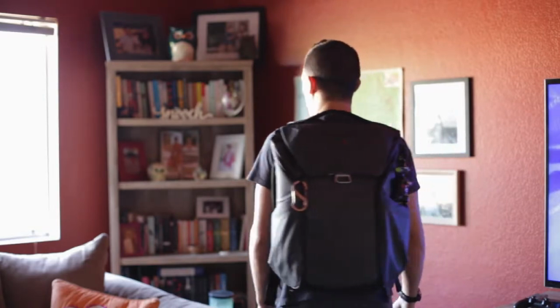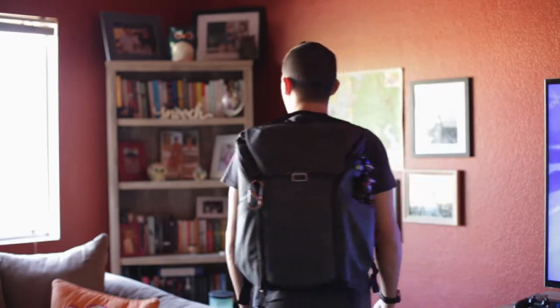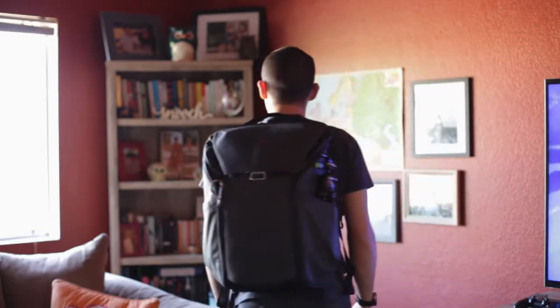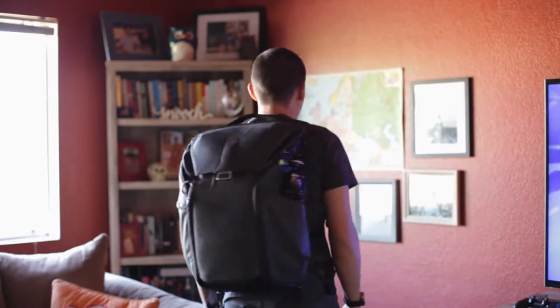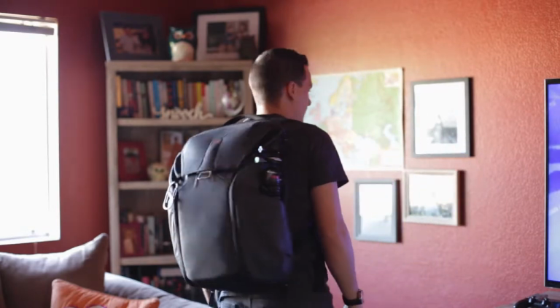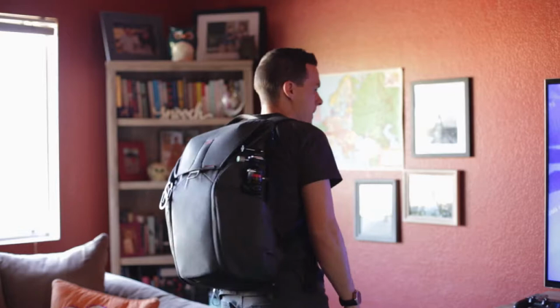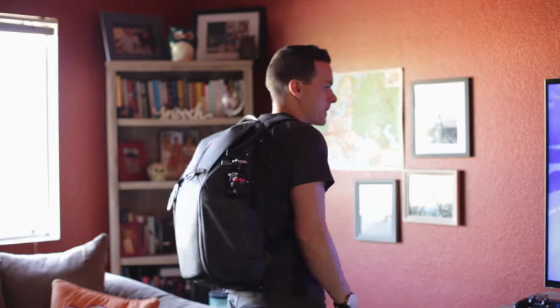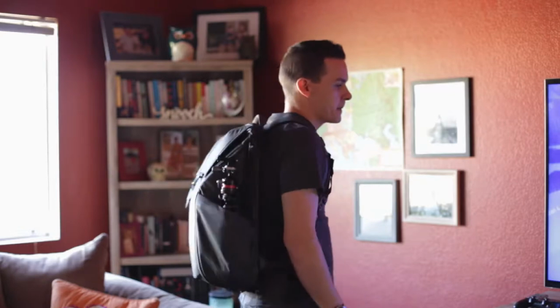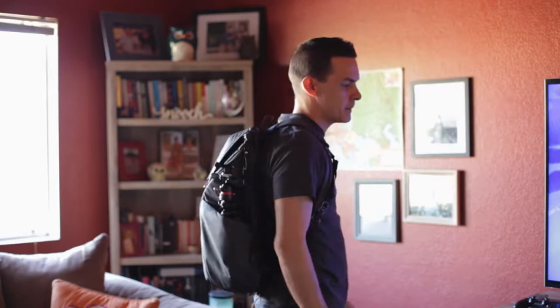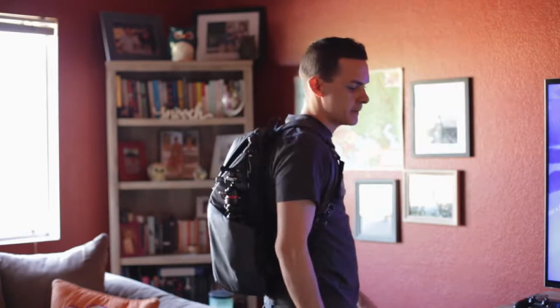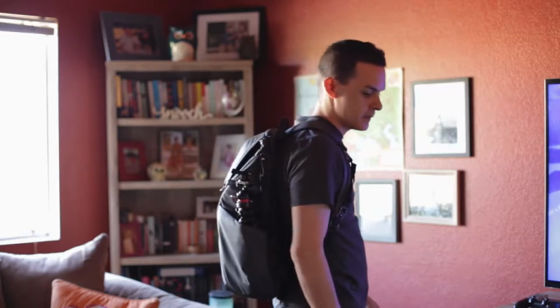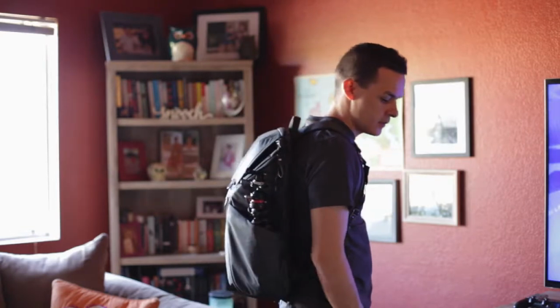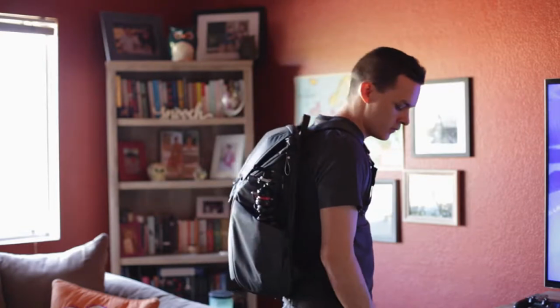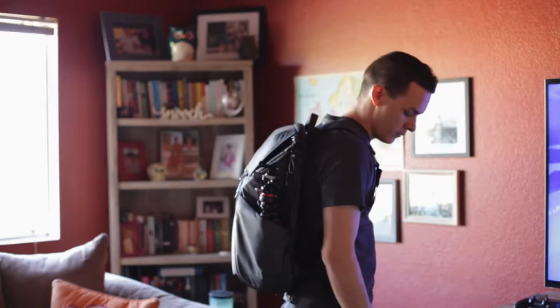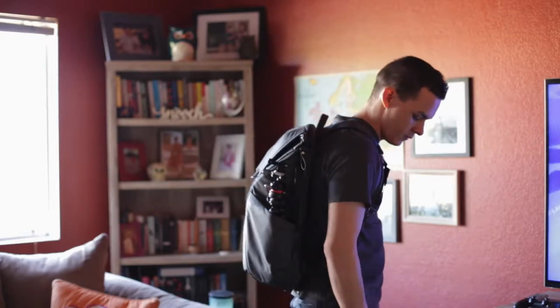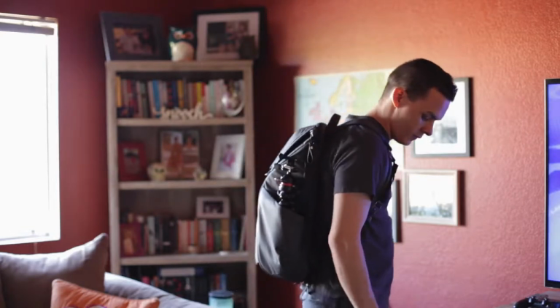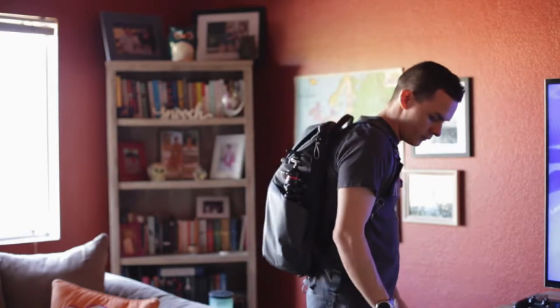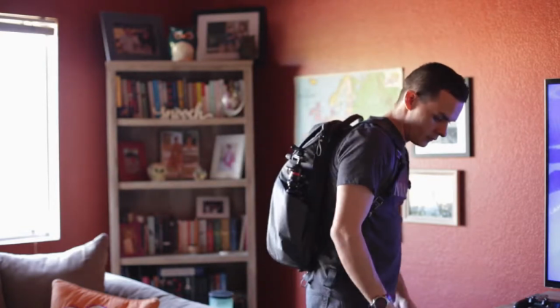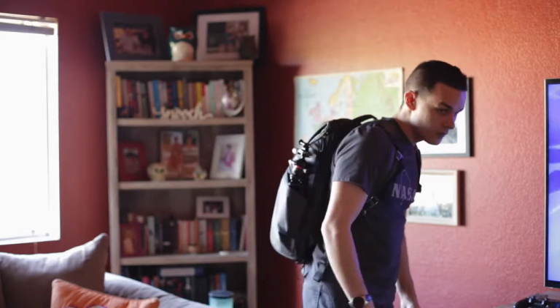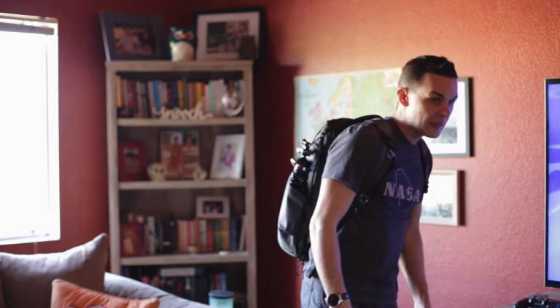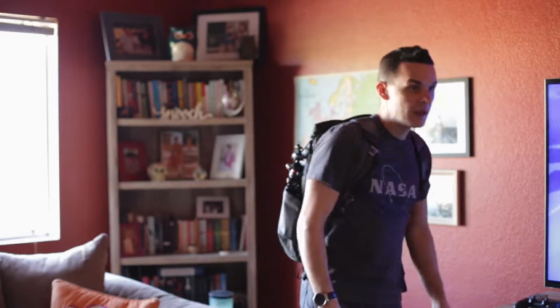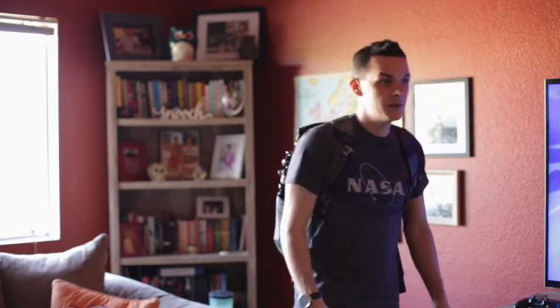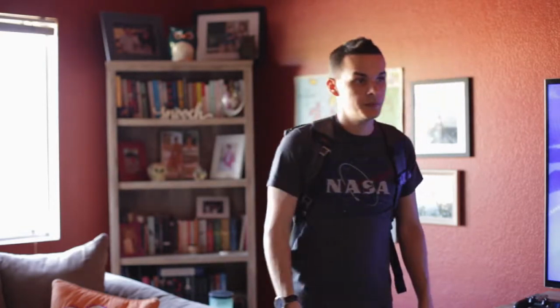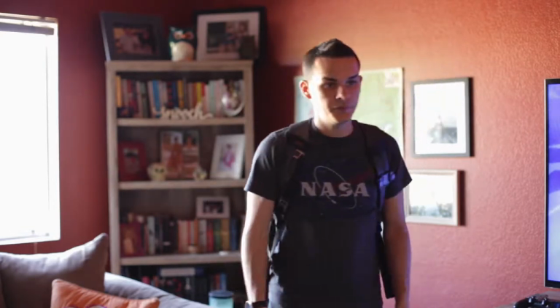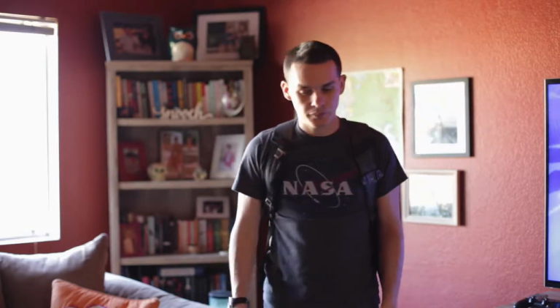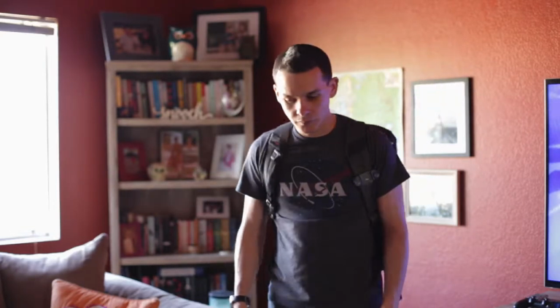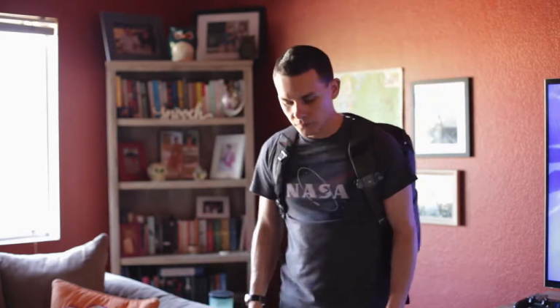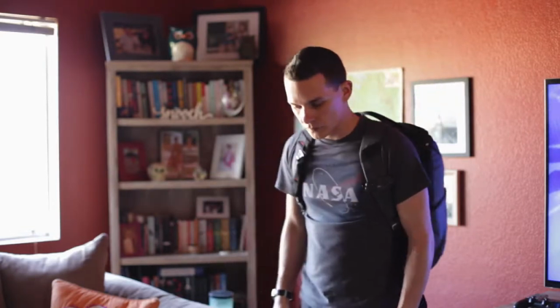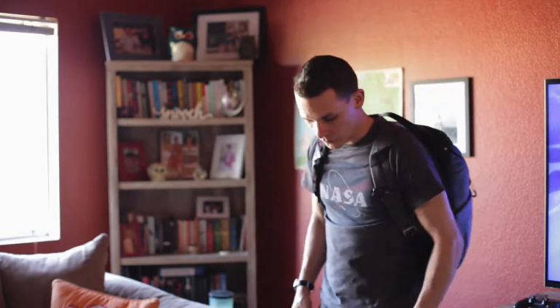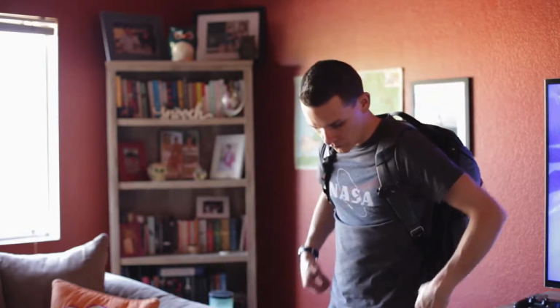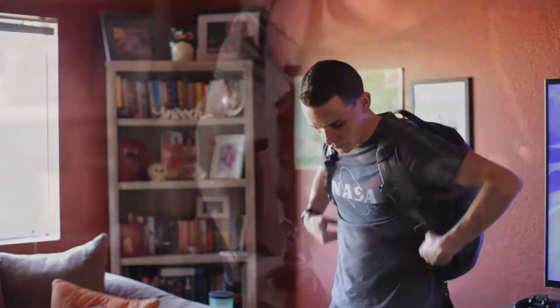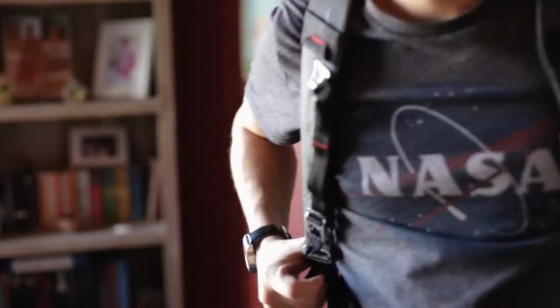This bag comes in at about two hundred and ninety dollars, but just like Peak Design's other products, it has a lifetime warranty.